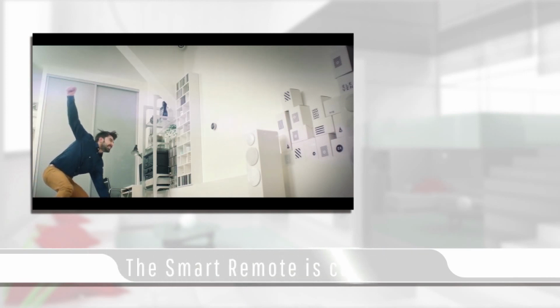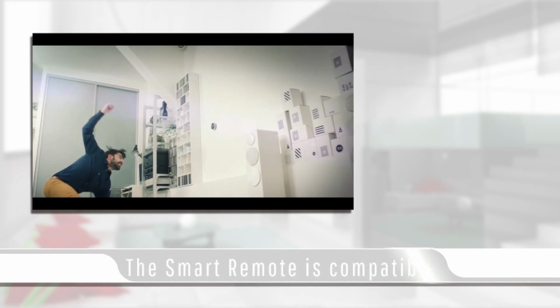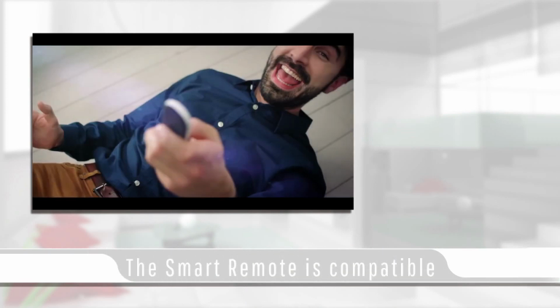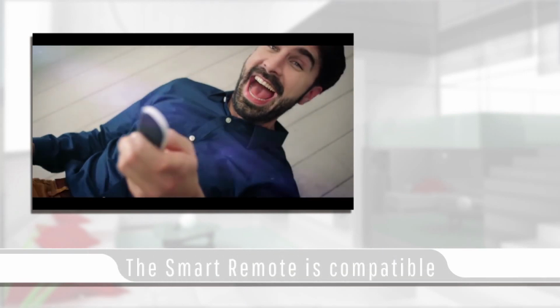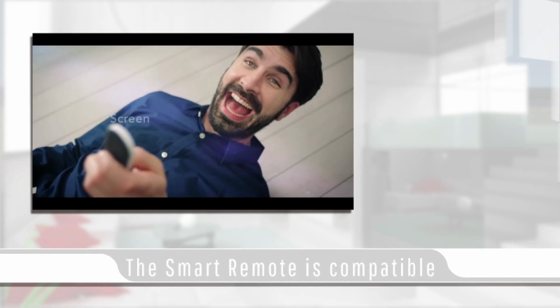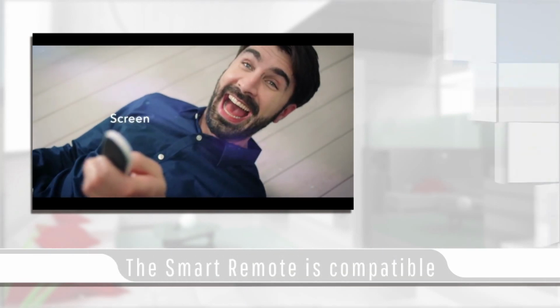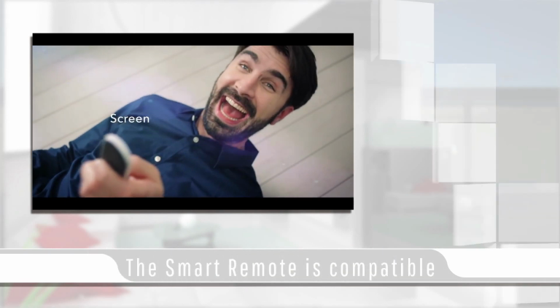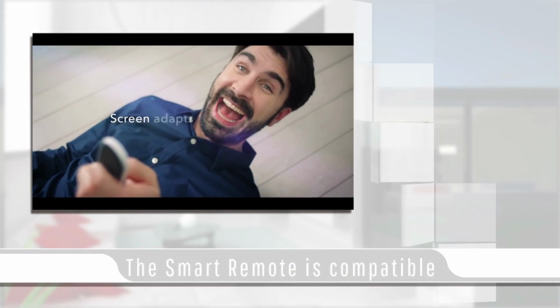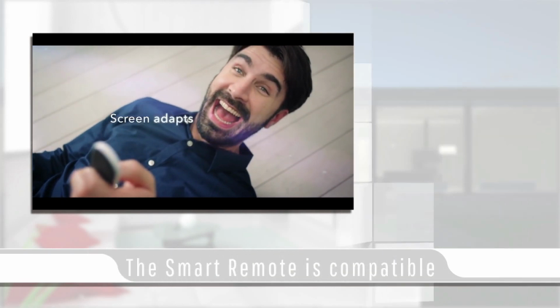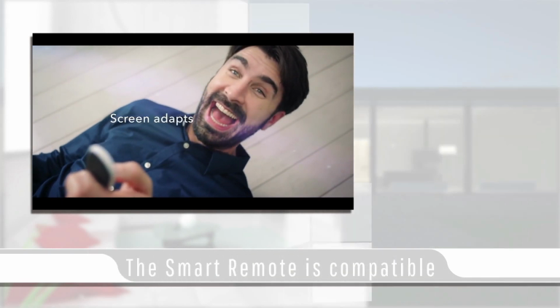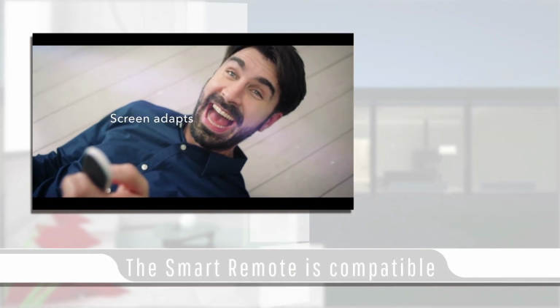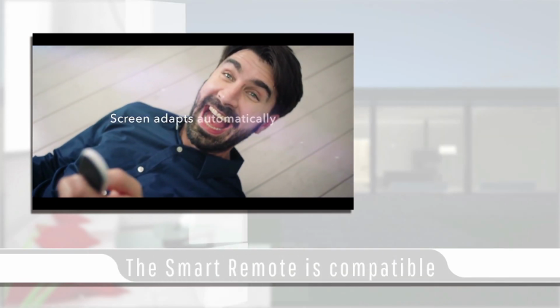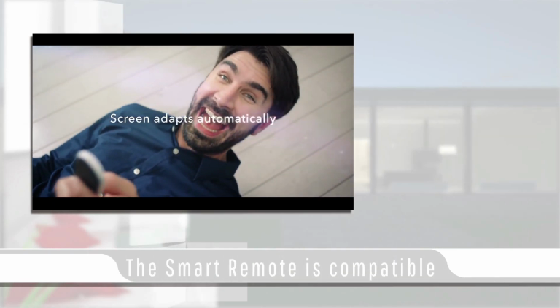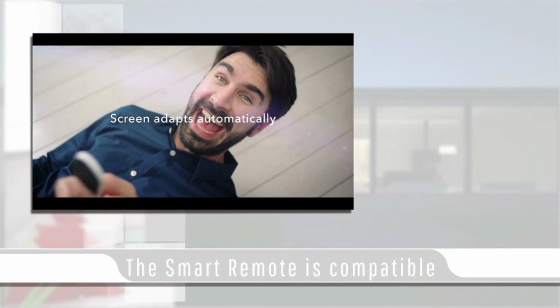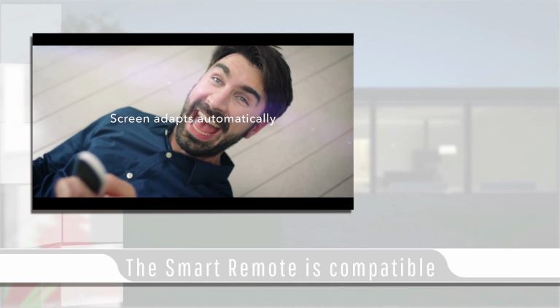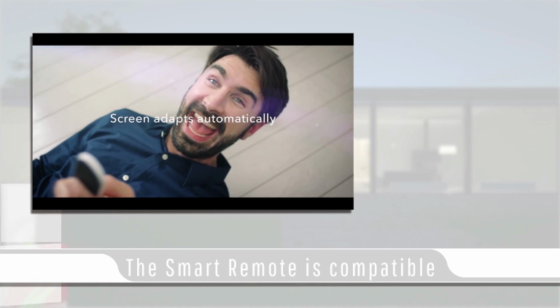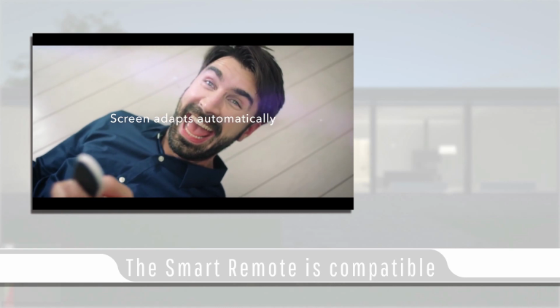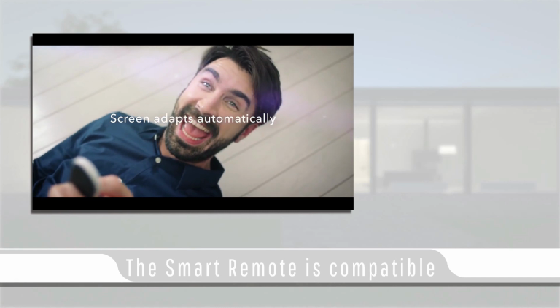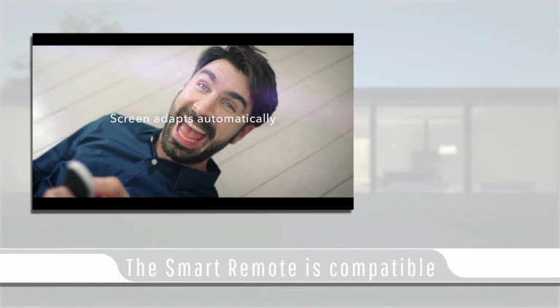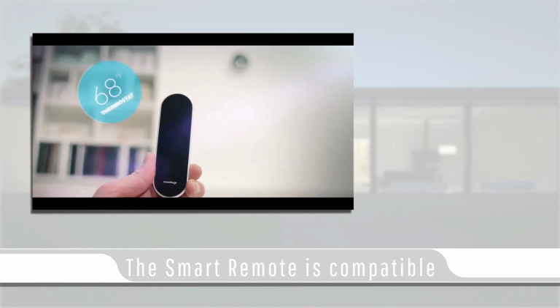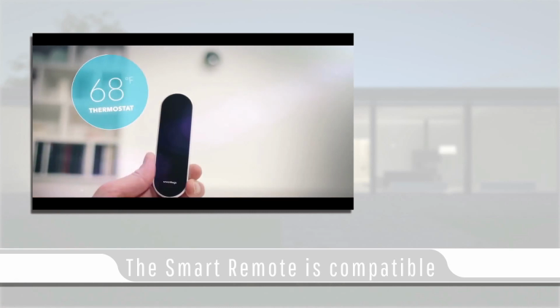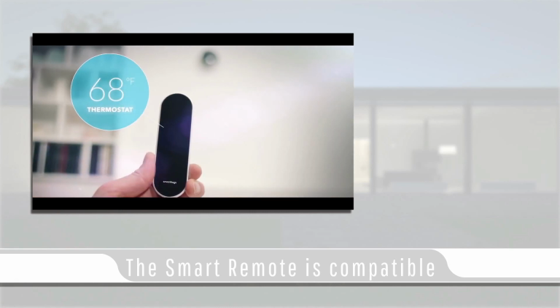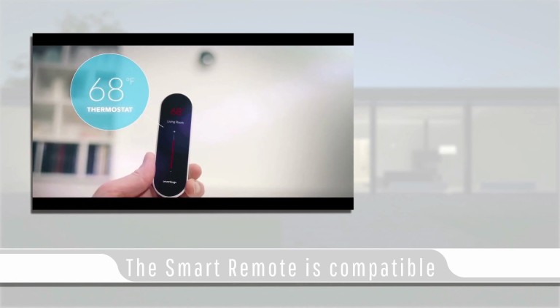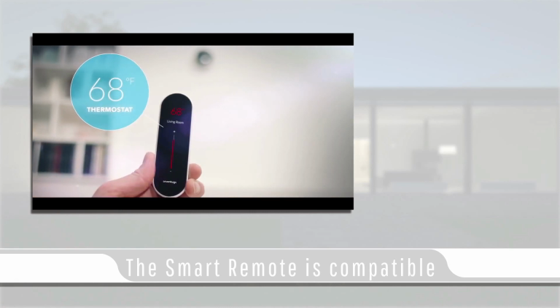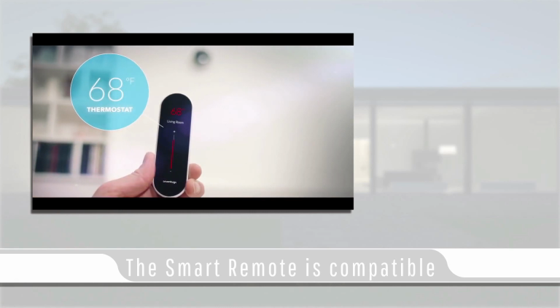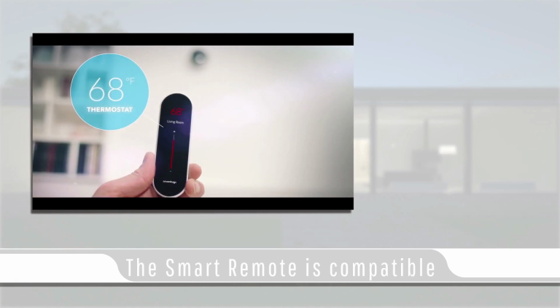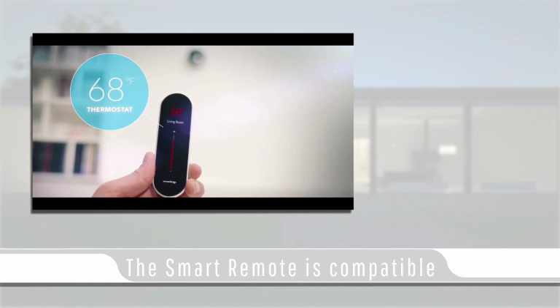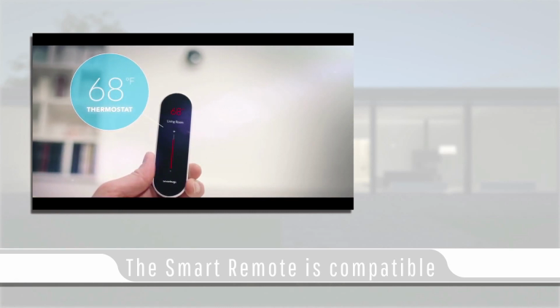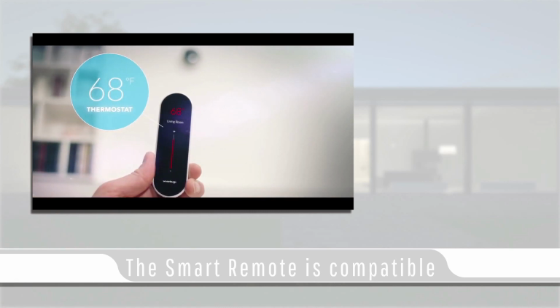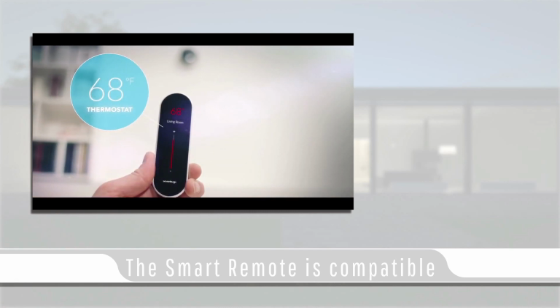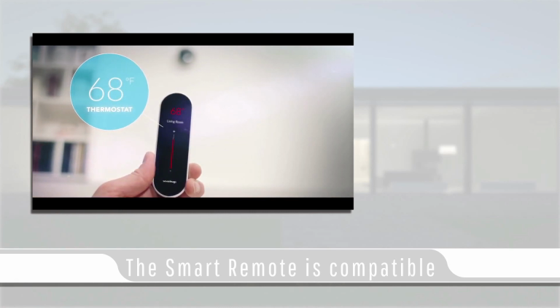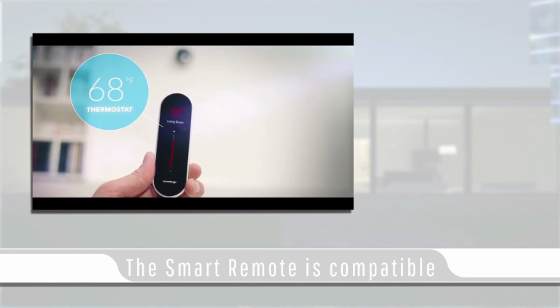With the adaptable touch screen, it will conform the screen to suit the primary function of the remote device that it is pointing at.